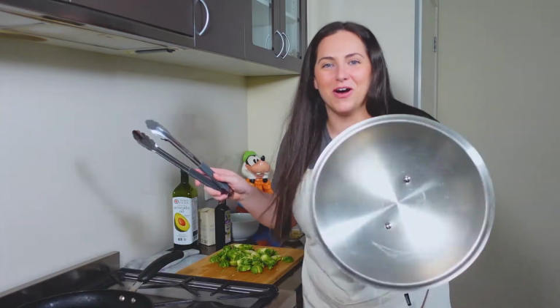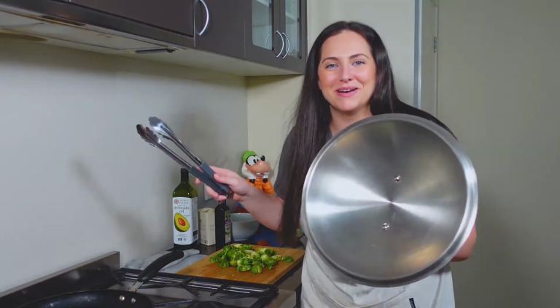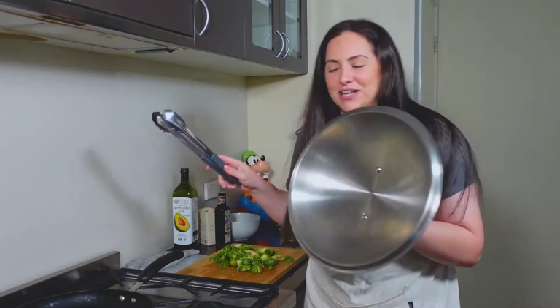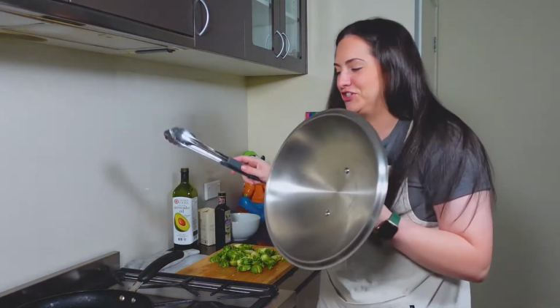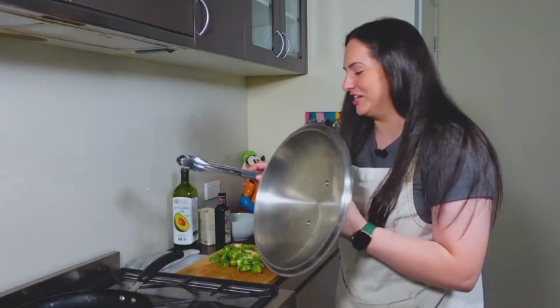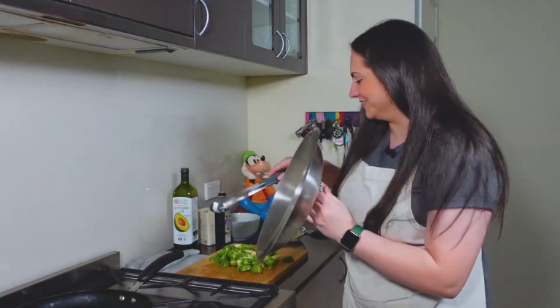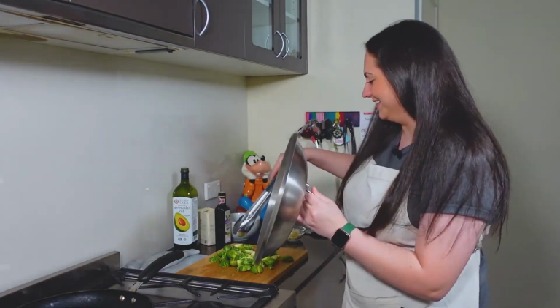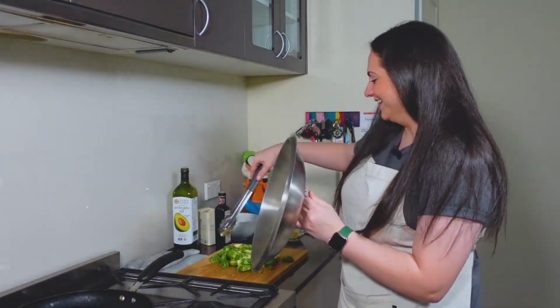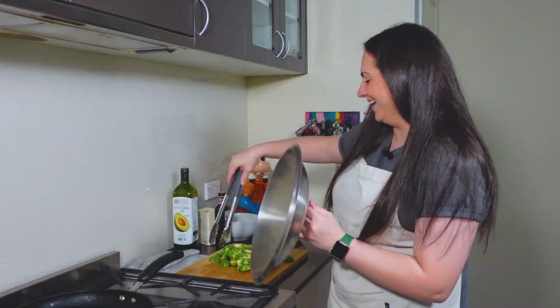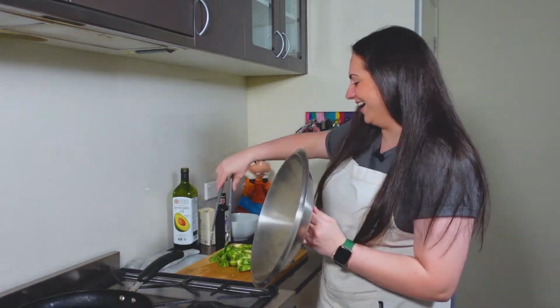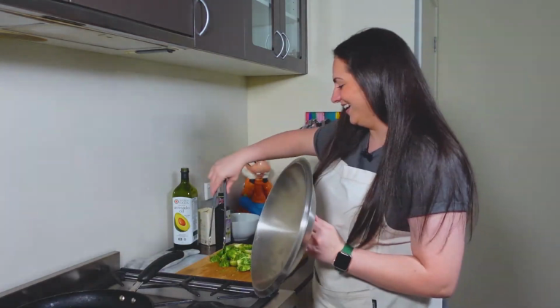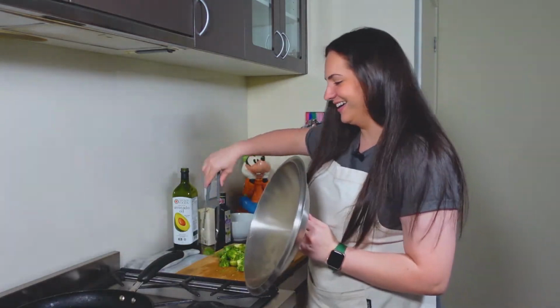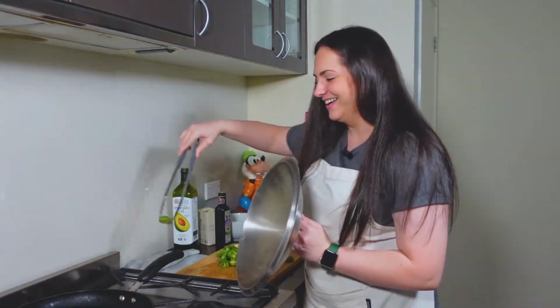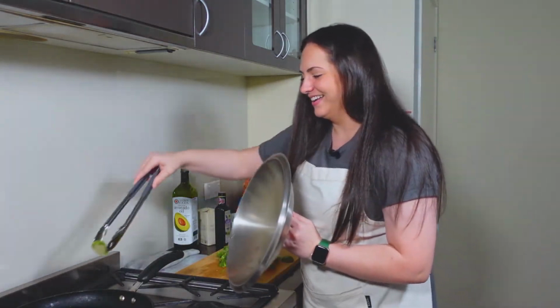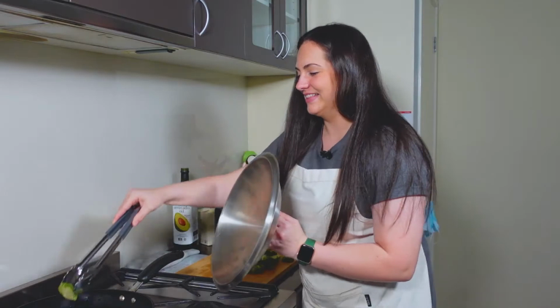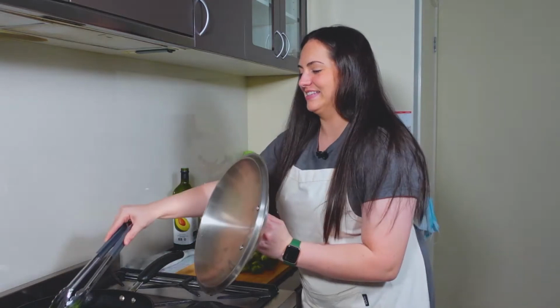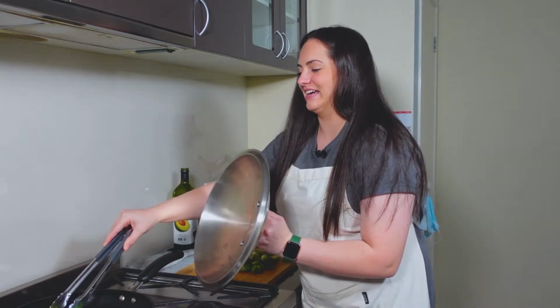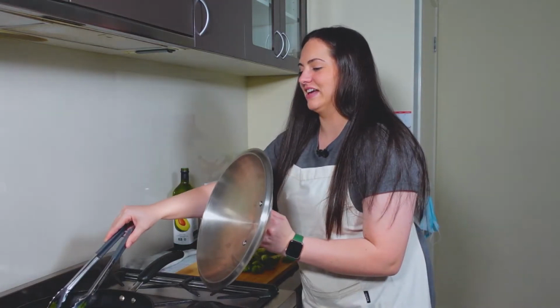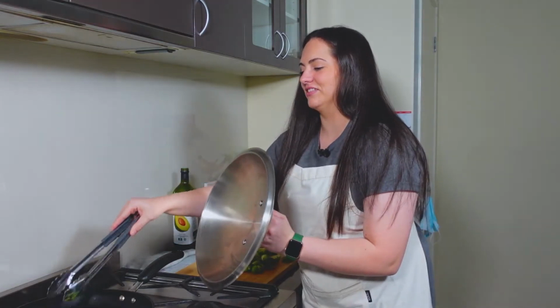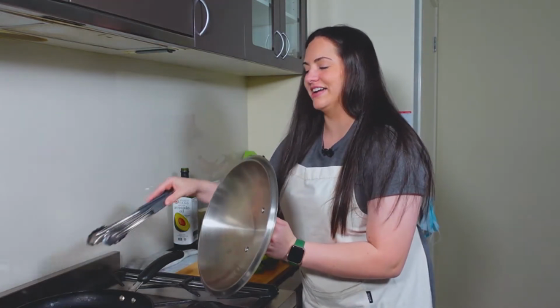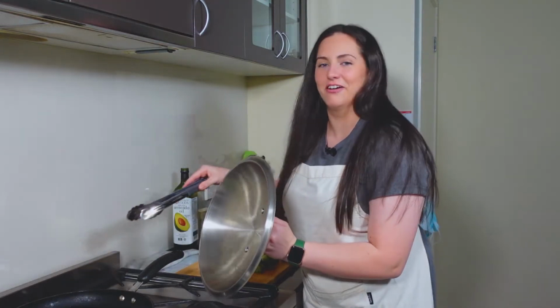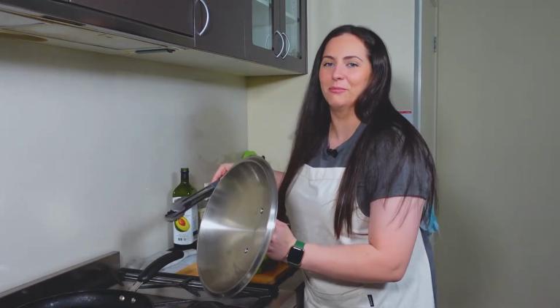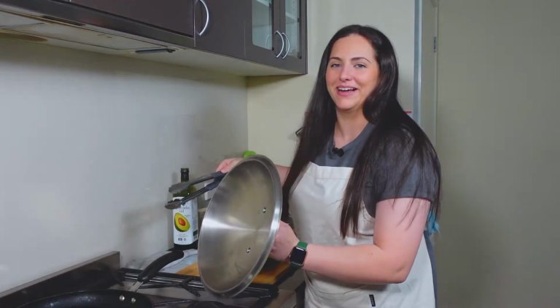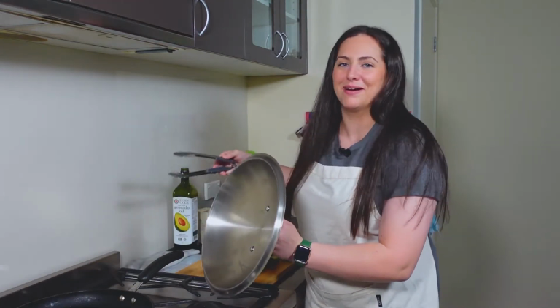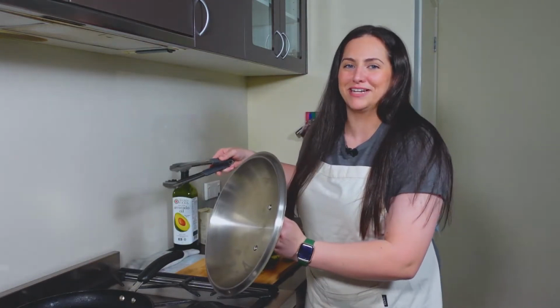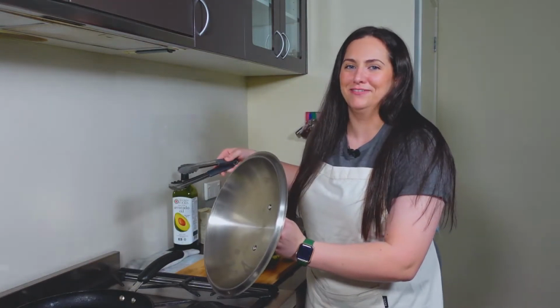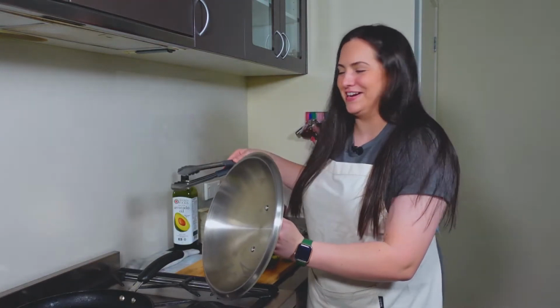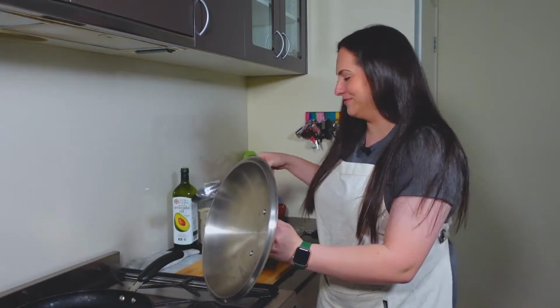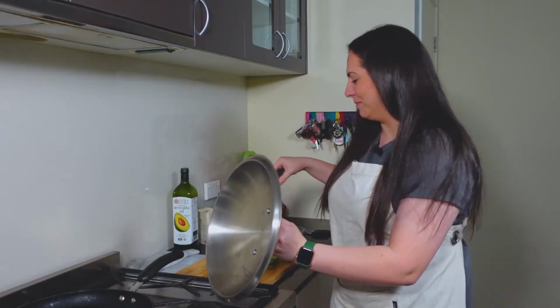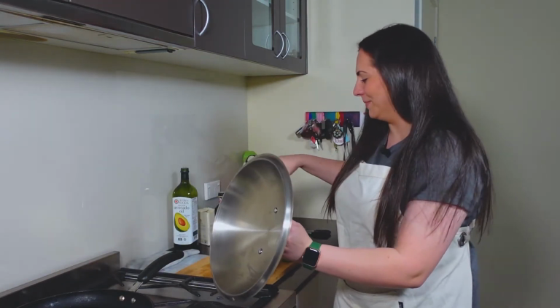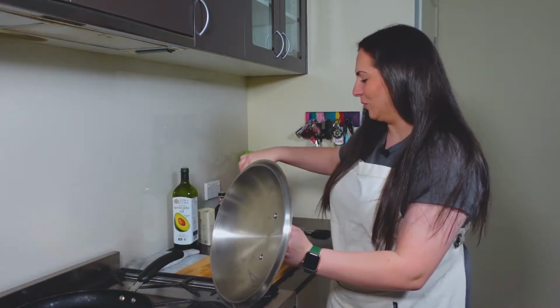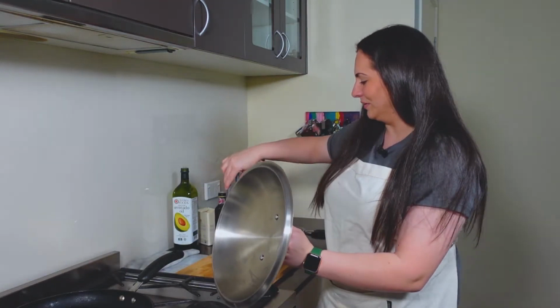I've gotten myself a shield. This is next level, I know, but I'm terrified of the popping oil.